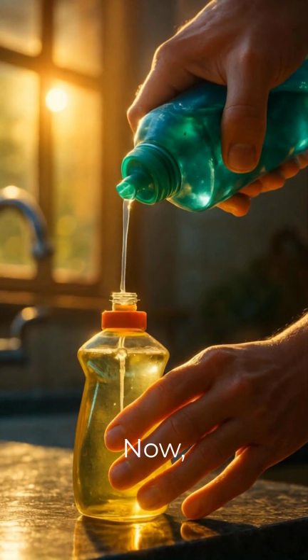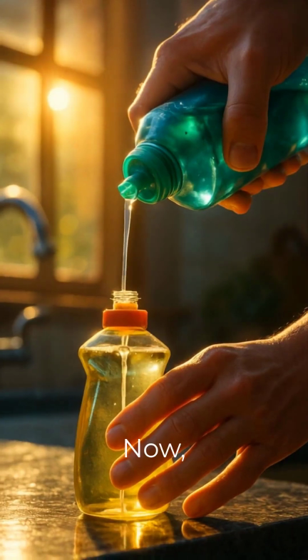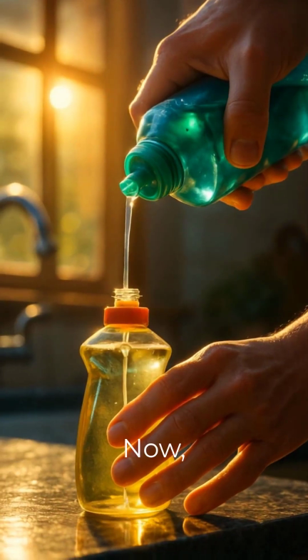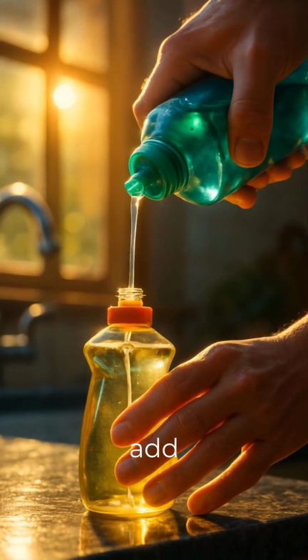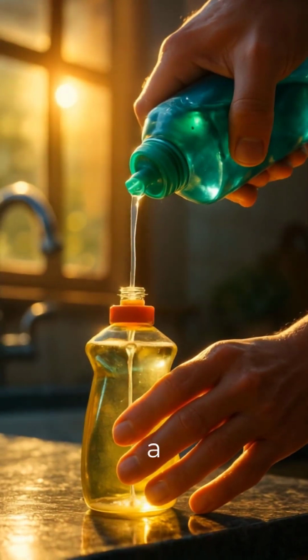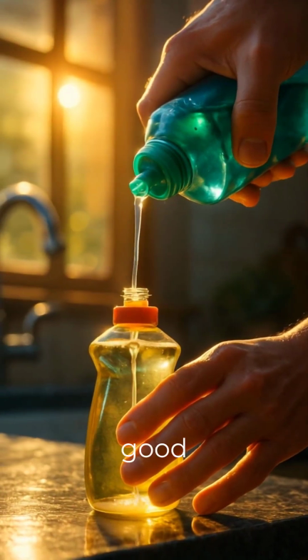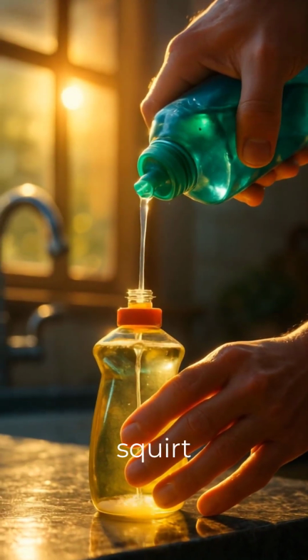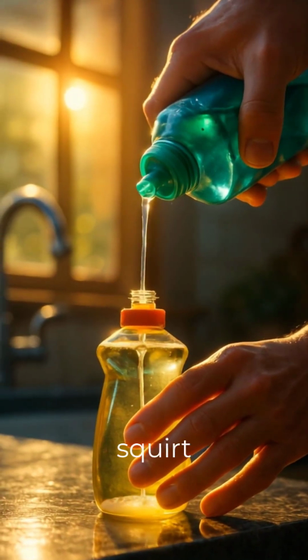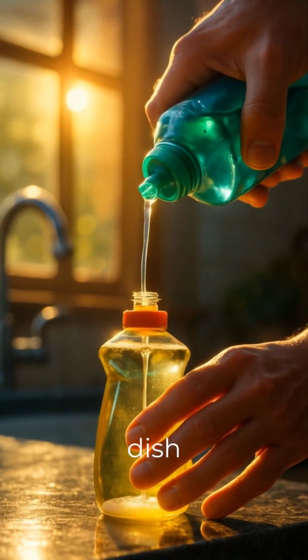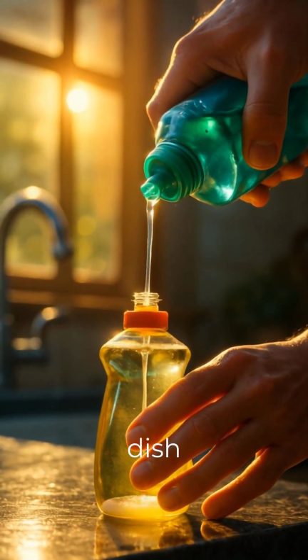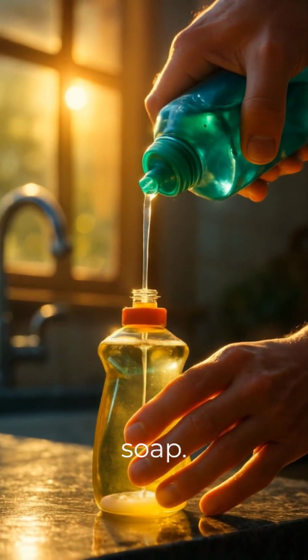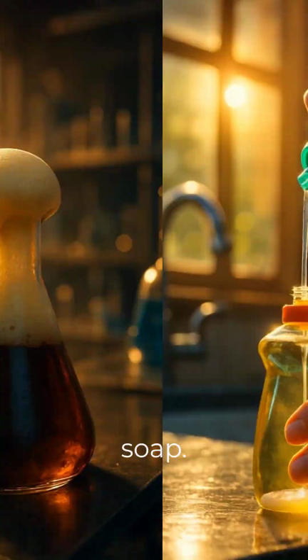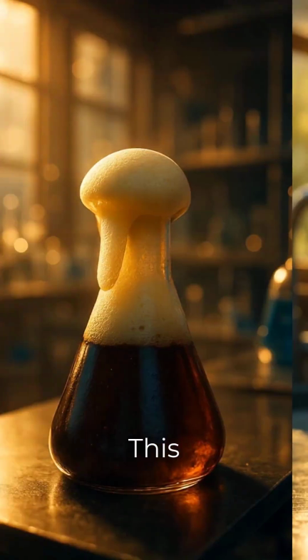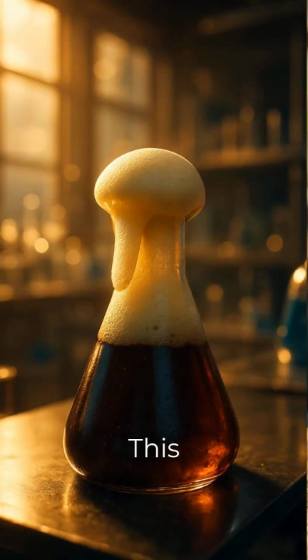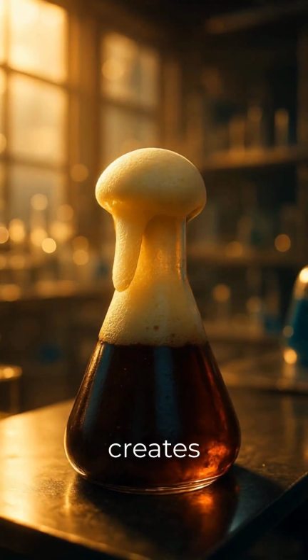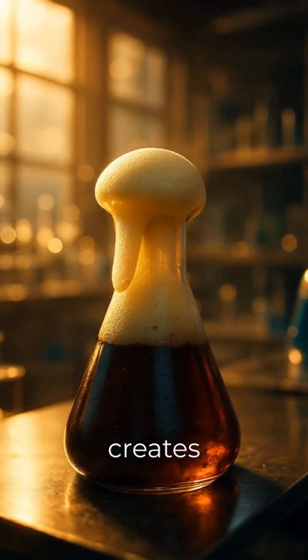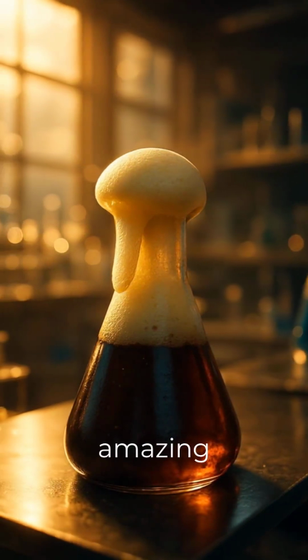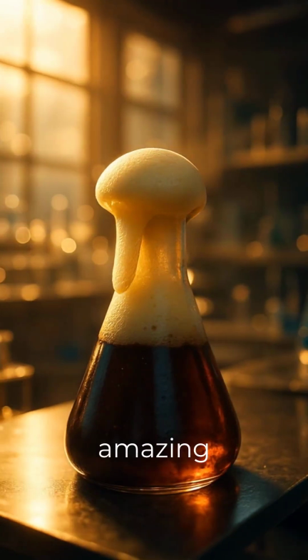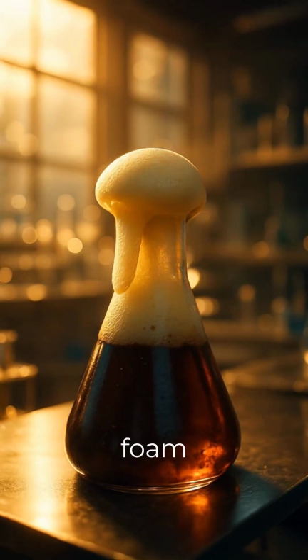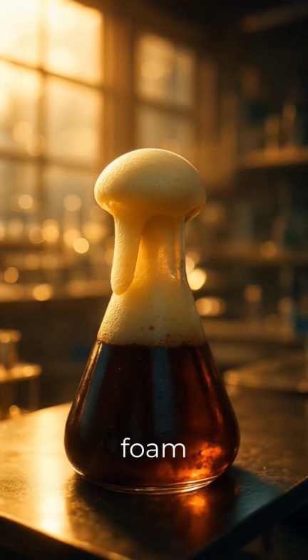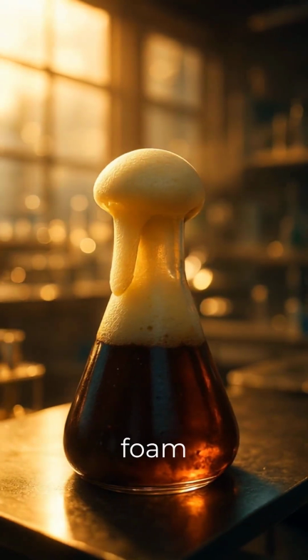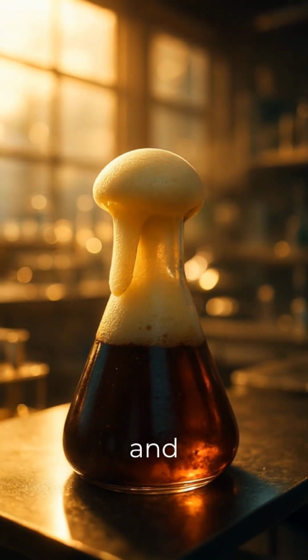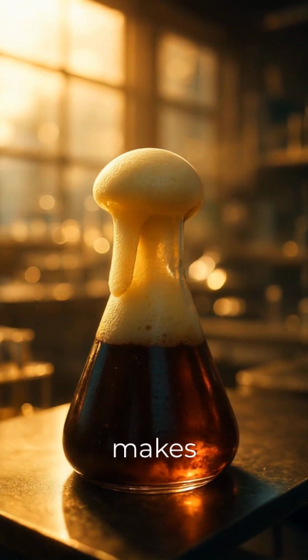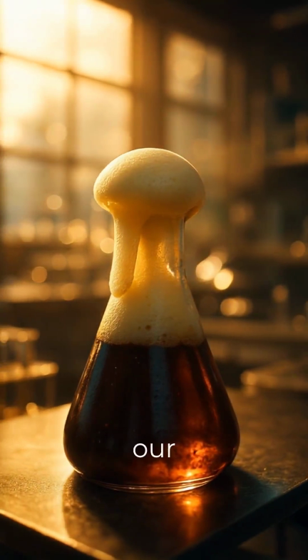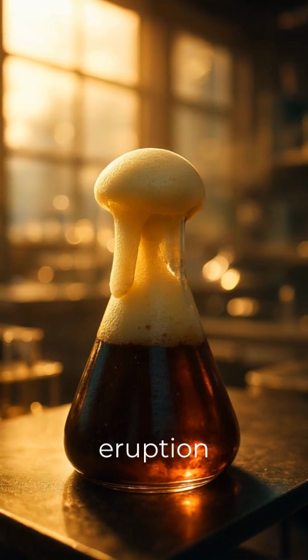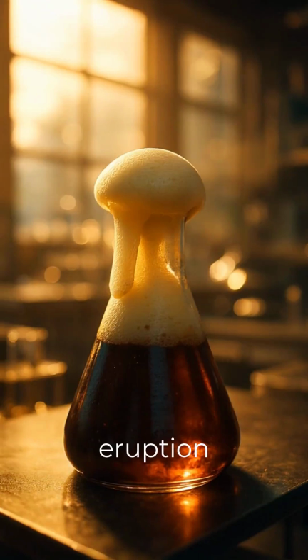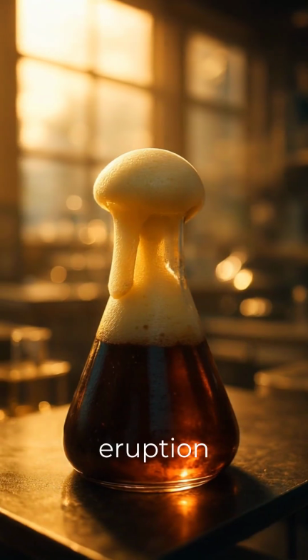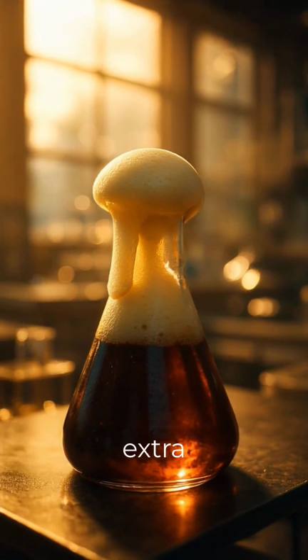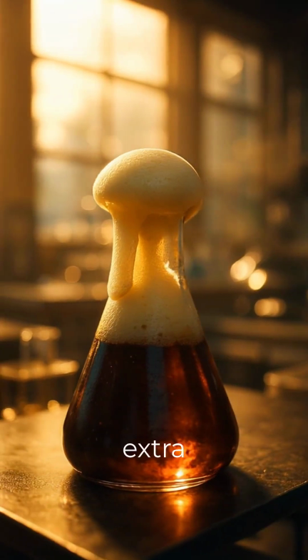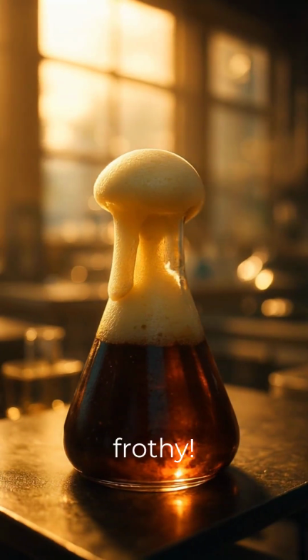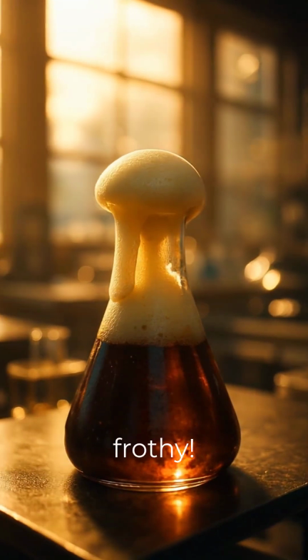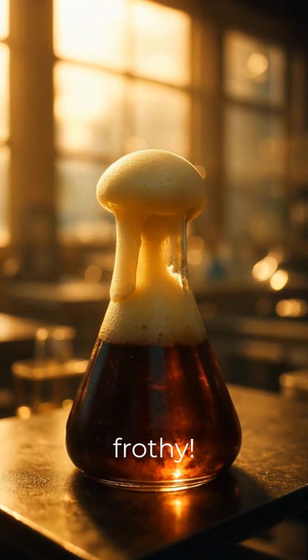Now, add a good squirt of dish soap. This creates amazing foam and makes our eruption extra frothy.